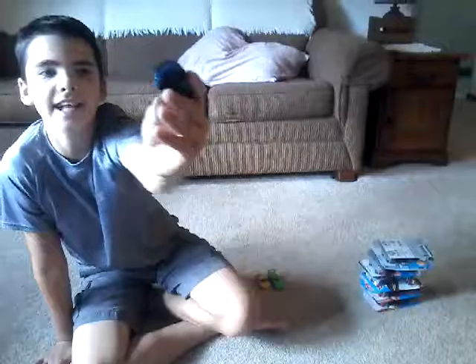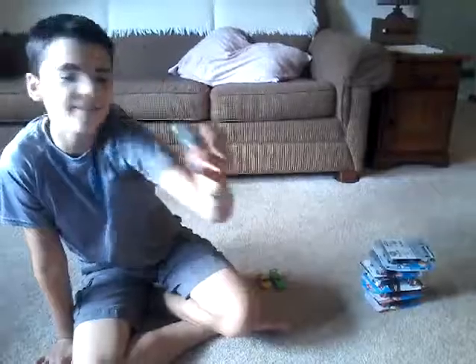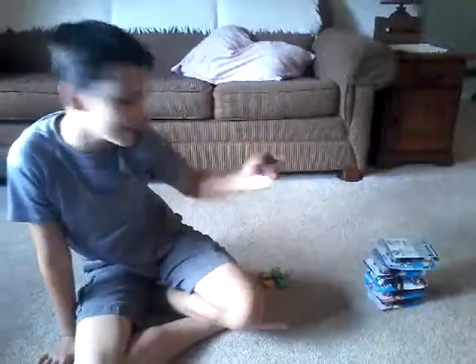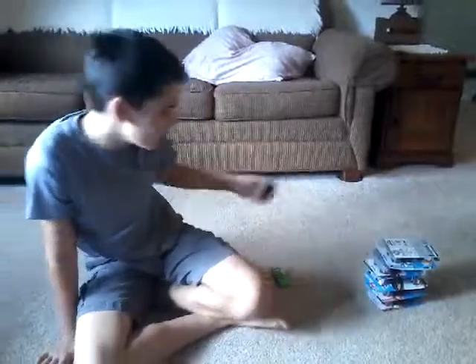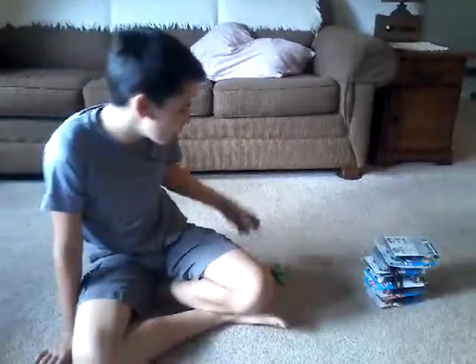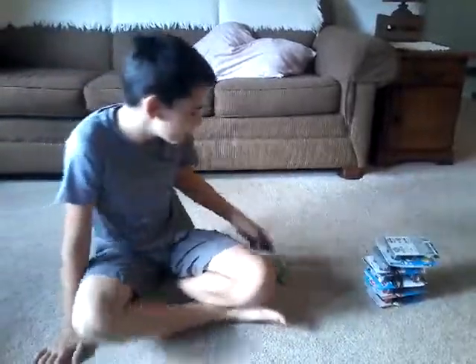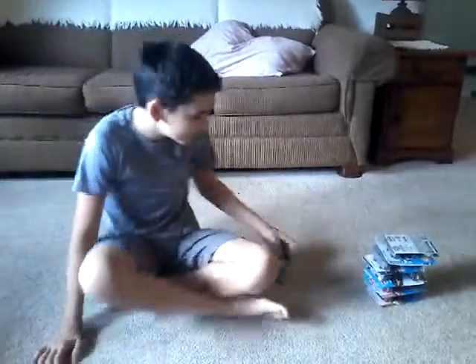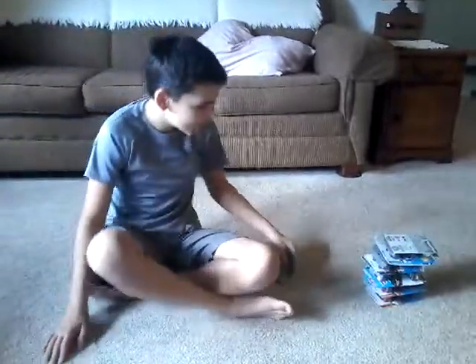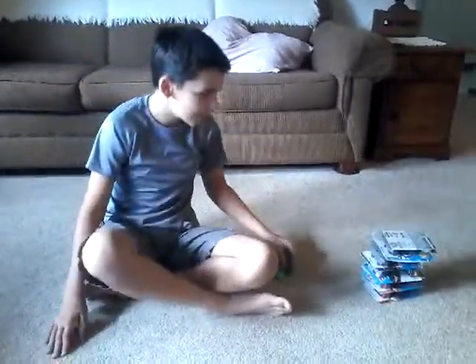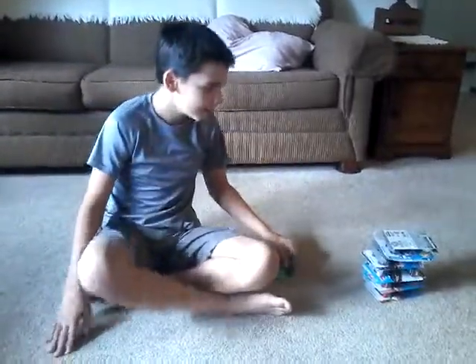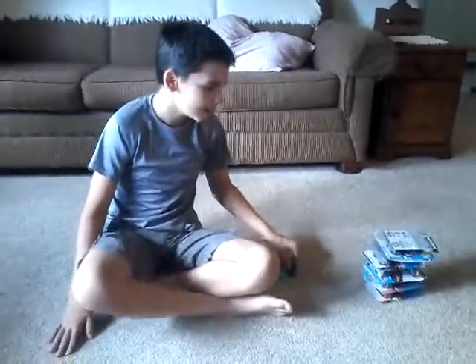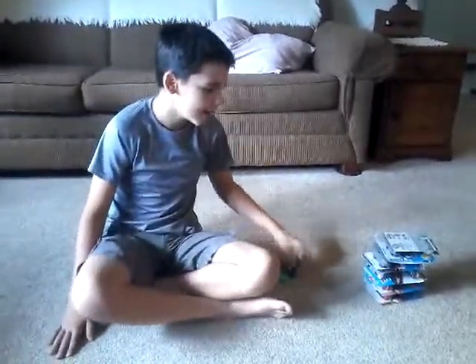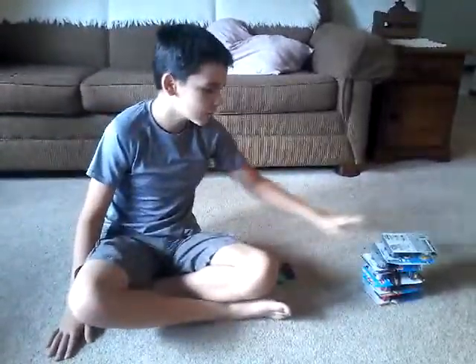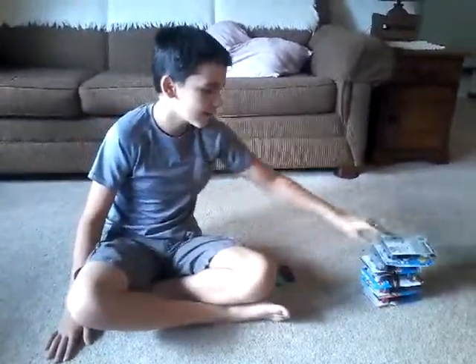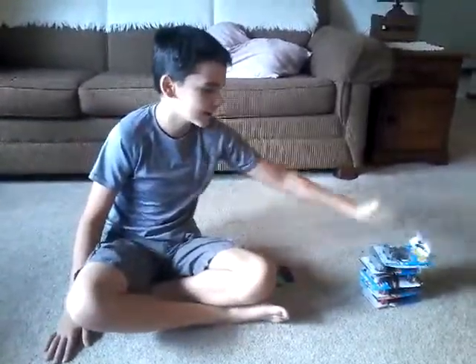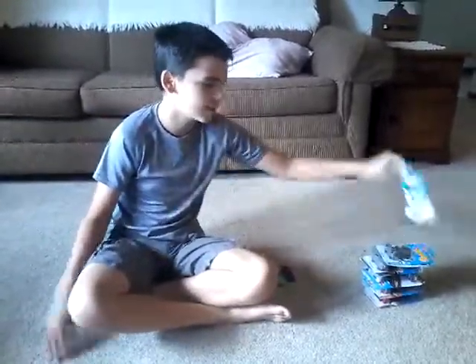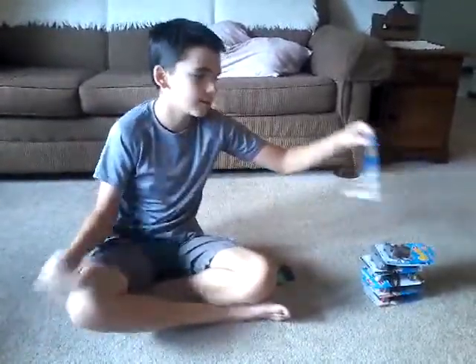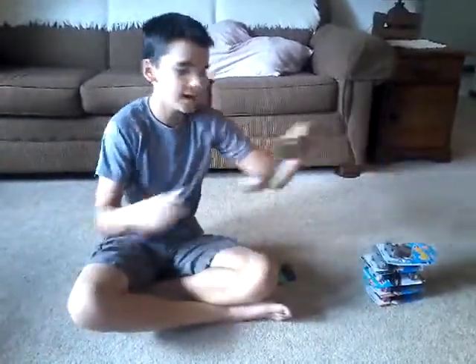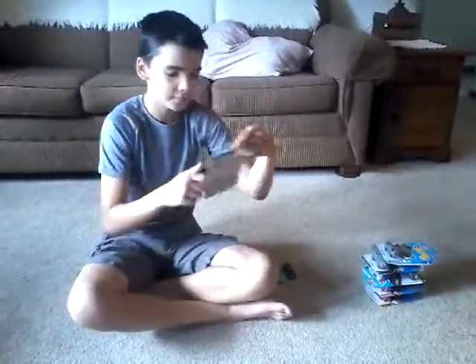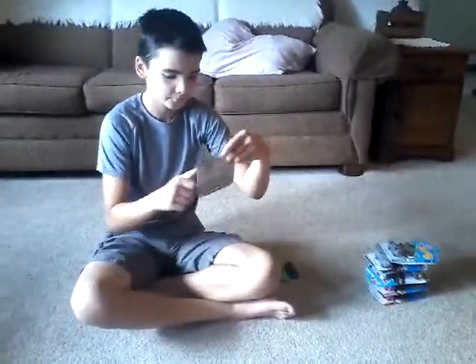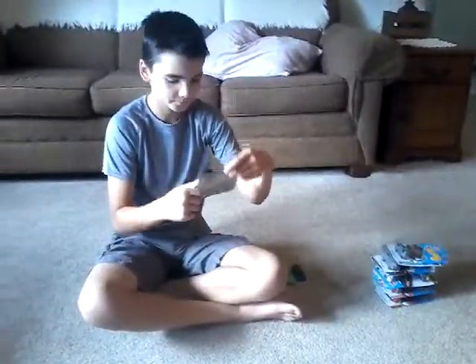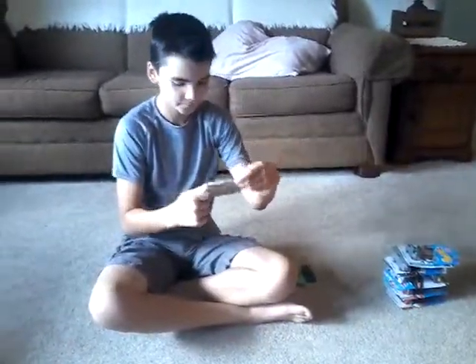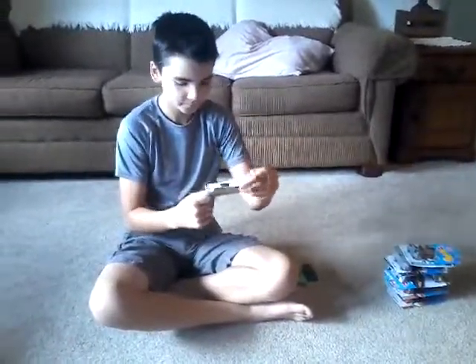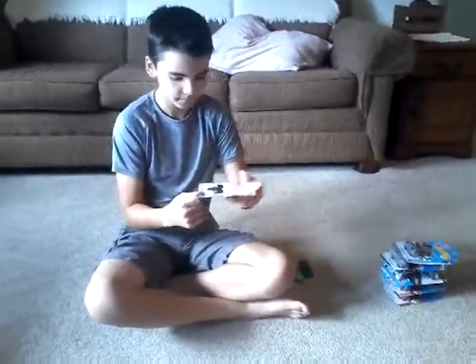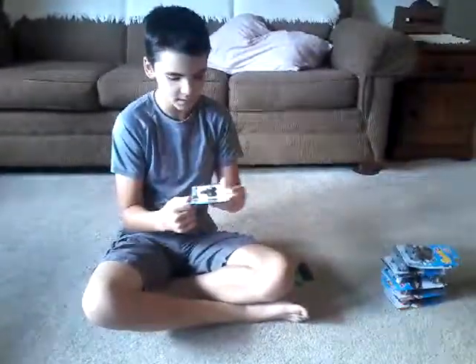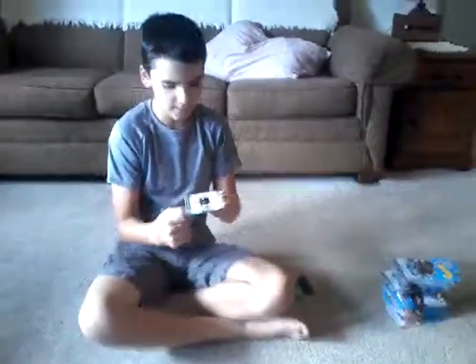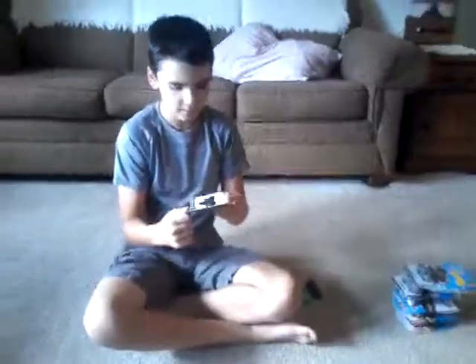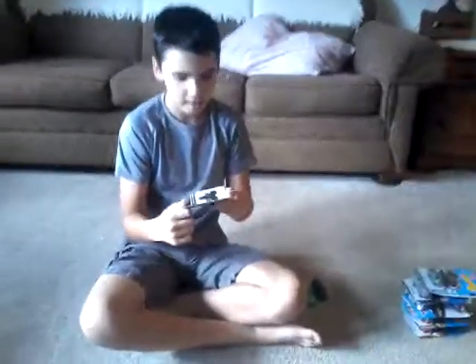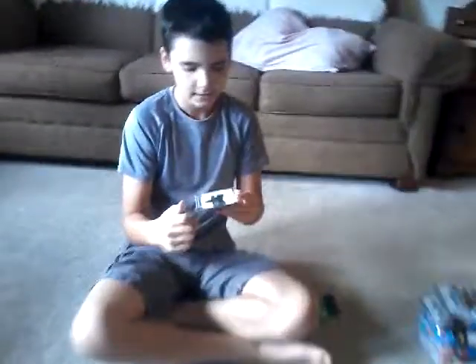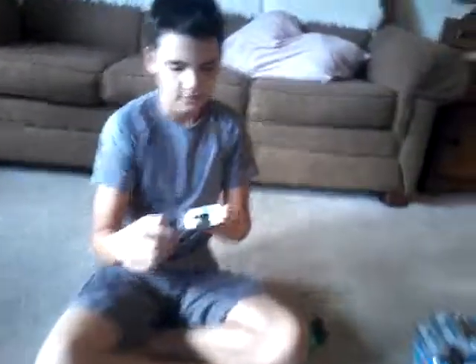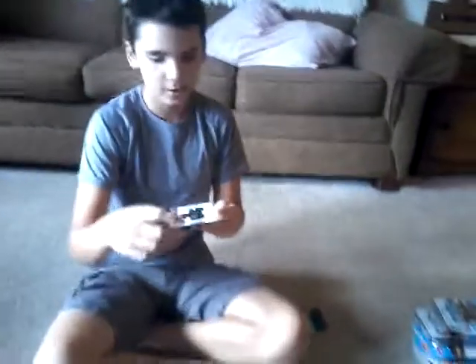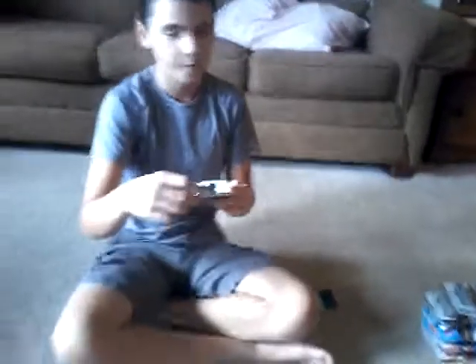Now we can open up the actual packages. Warning — I'm about to start some music.